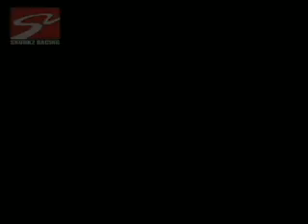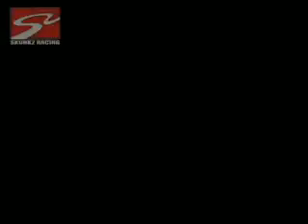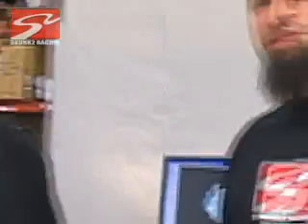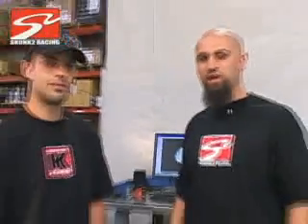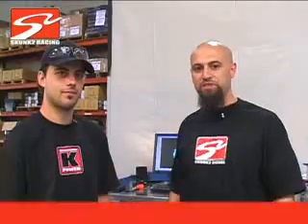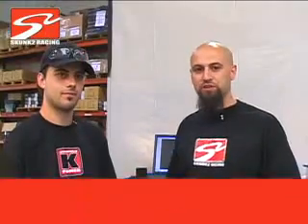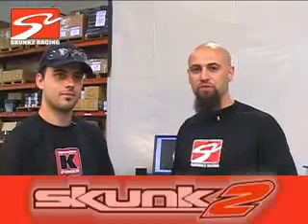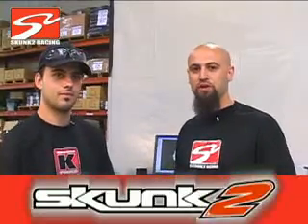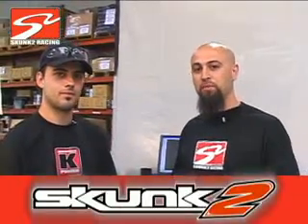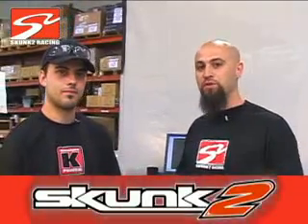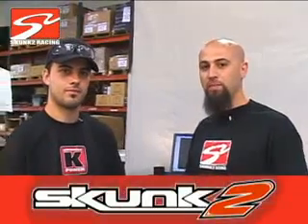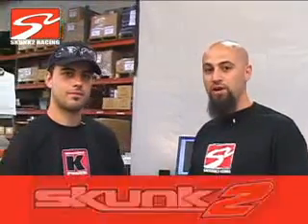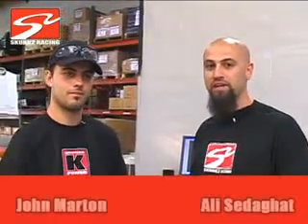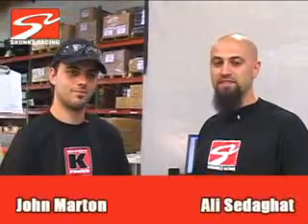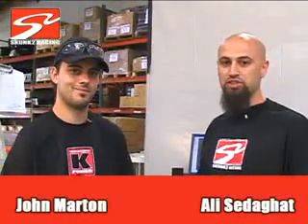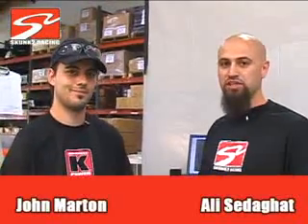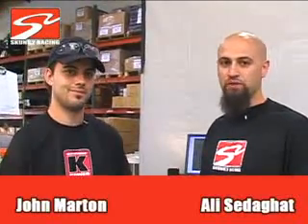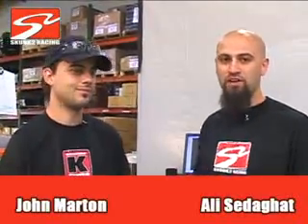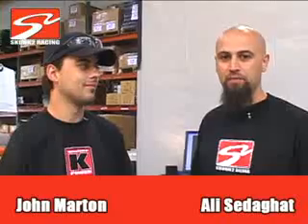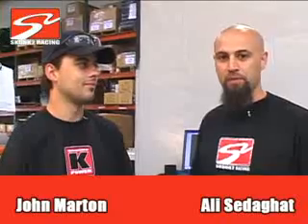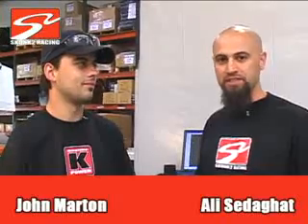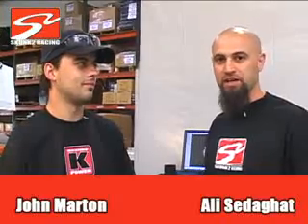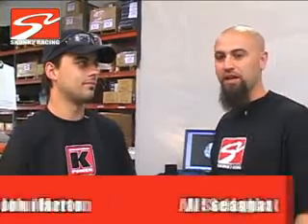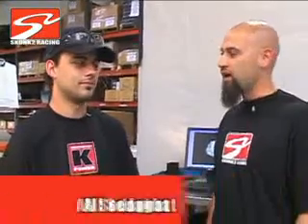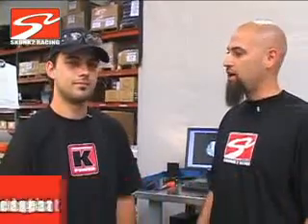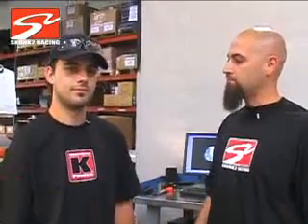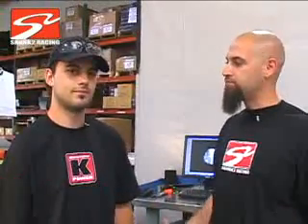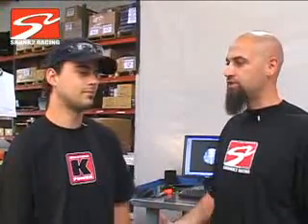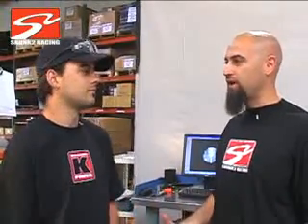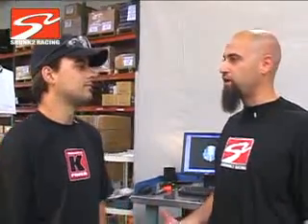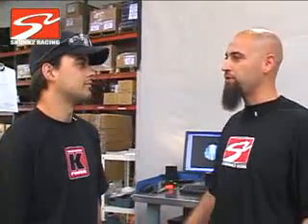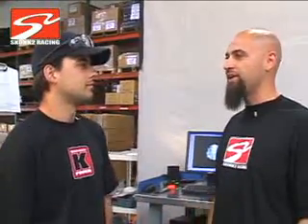What's up, it's Ali with Skunk 2 Video. I'm here with John Martin. He's the machinist for the R&D department here at Skunk. Today, what you got going on?